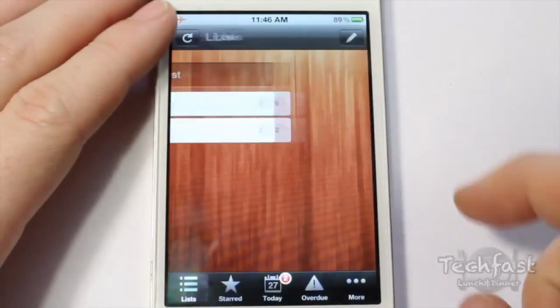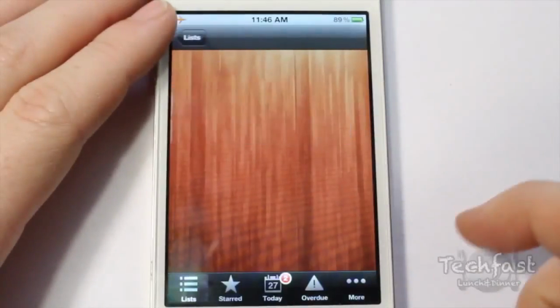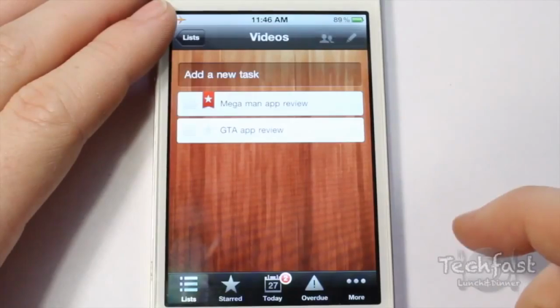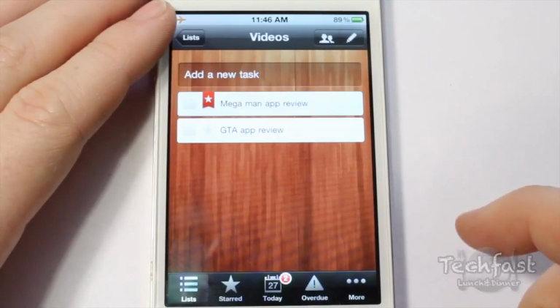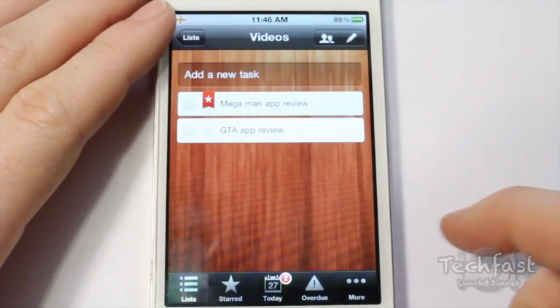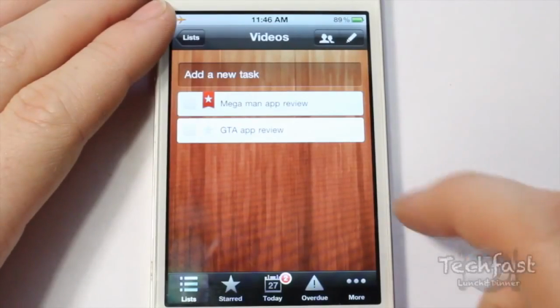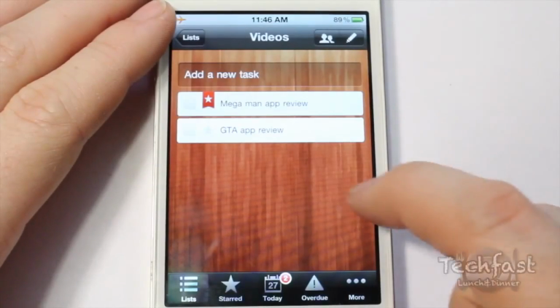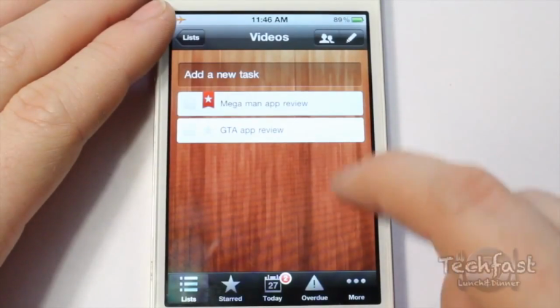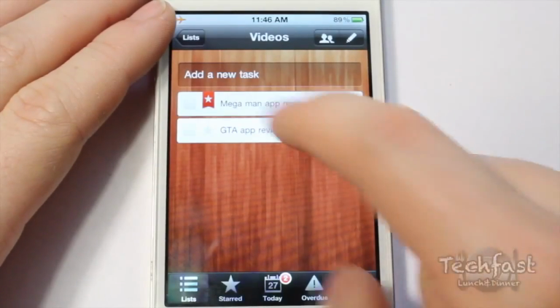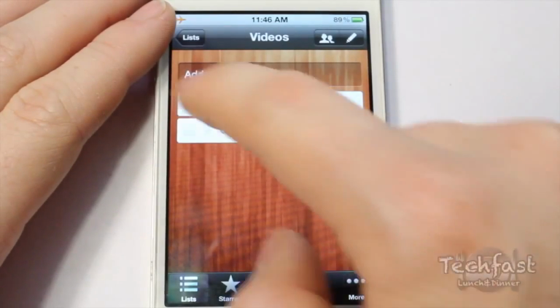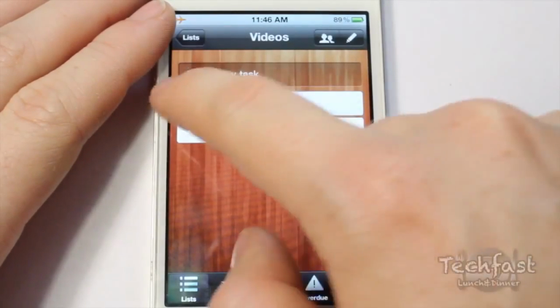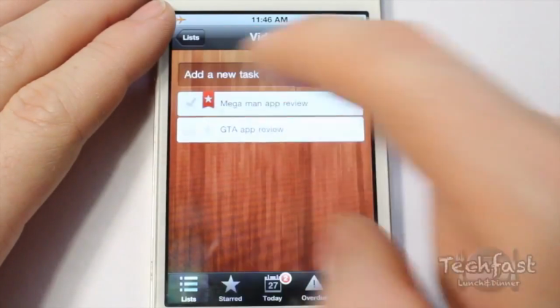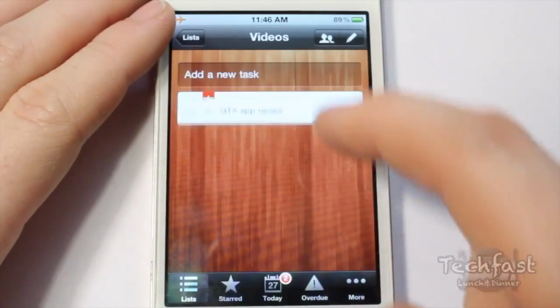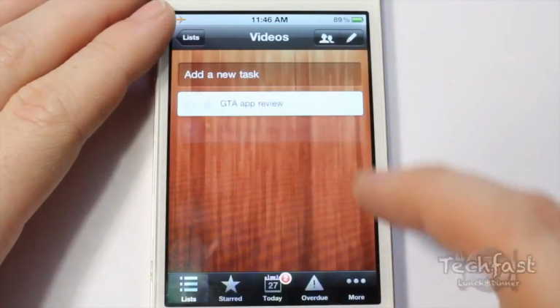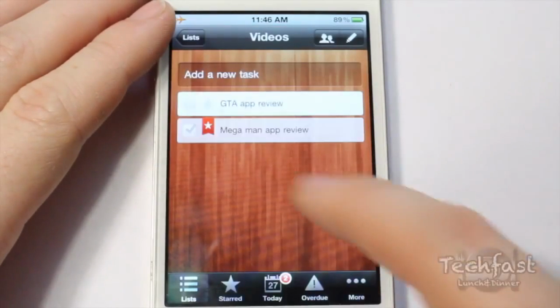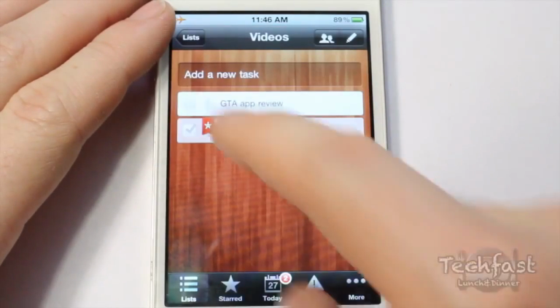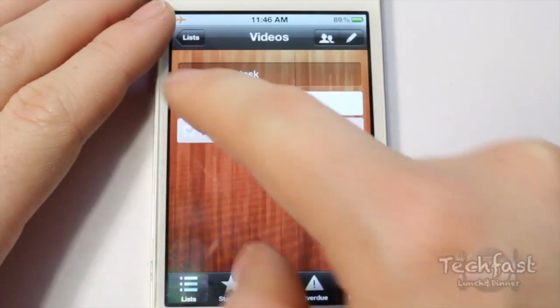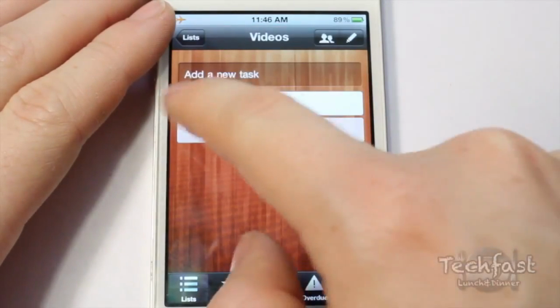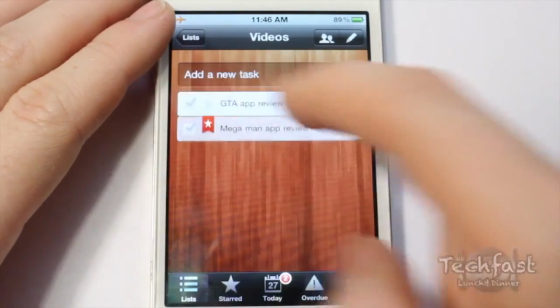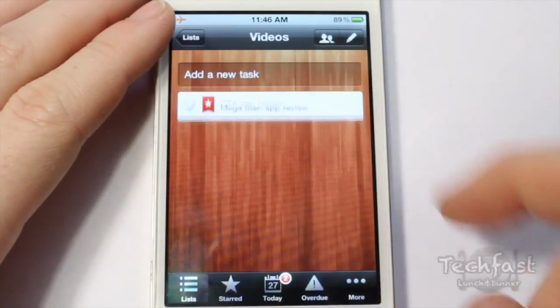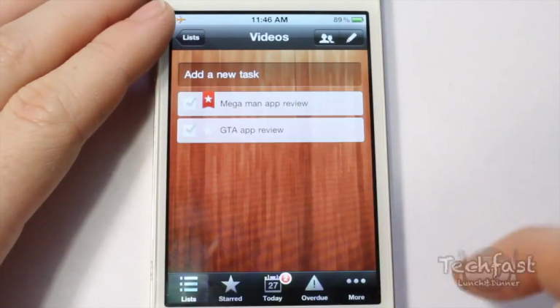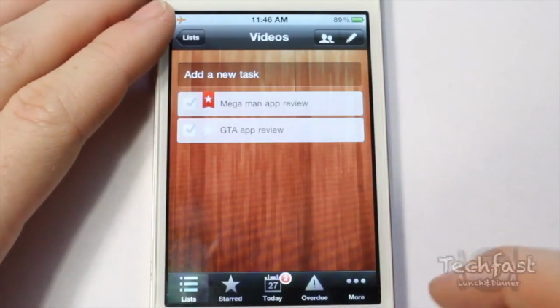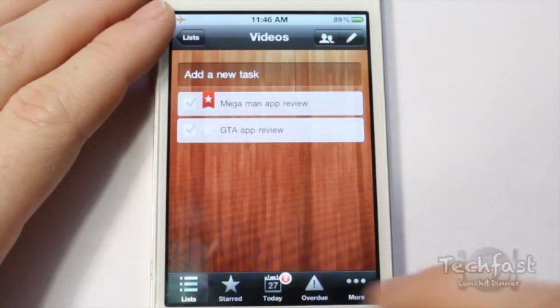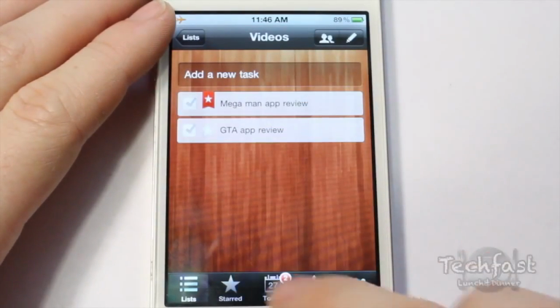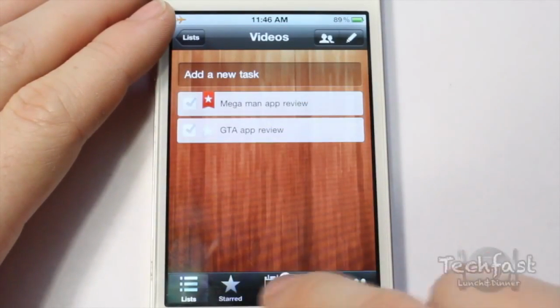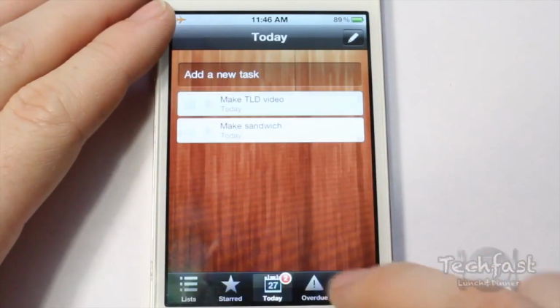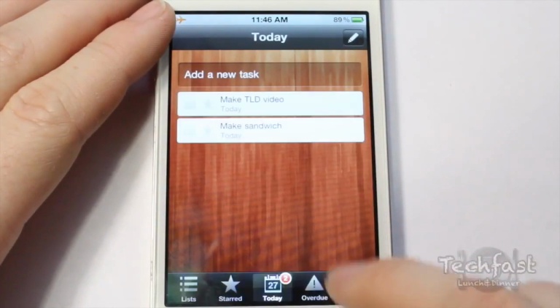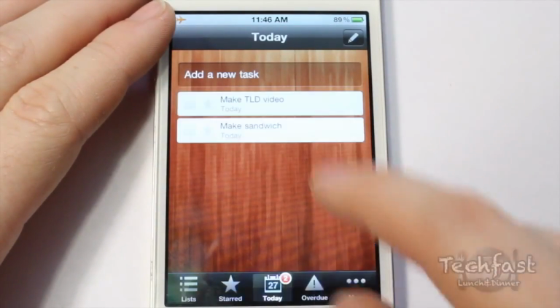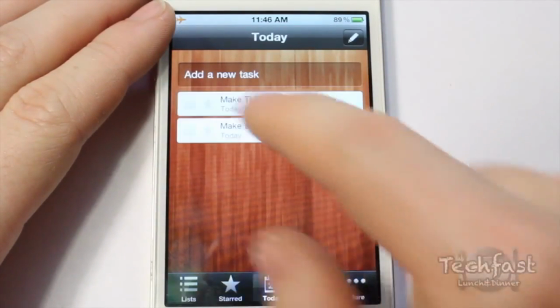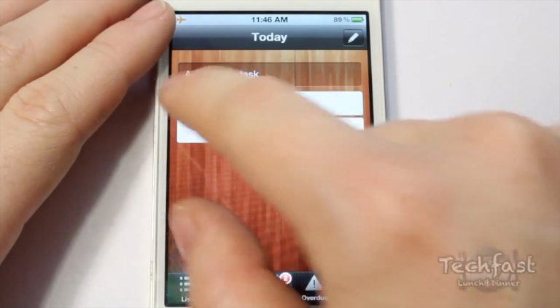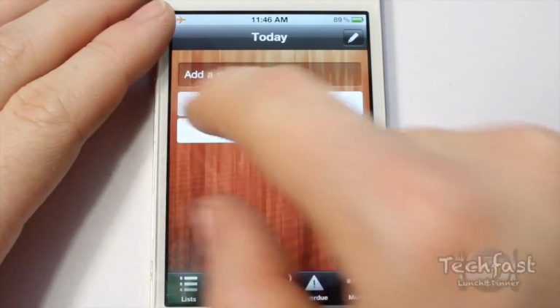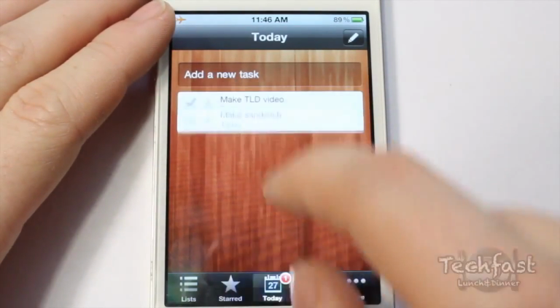Wanderlist is a sleek and simple reminder application. It's great for organising your list of things to do.